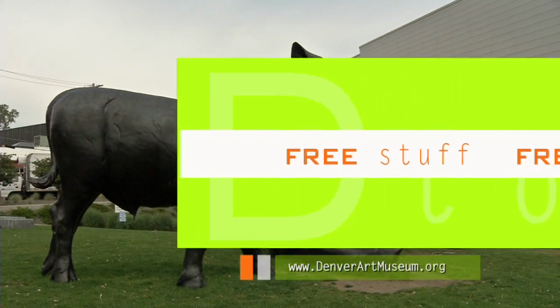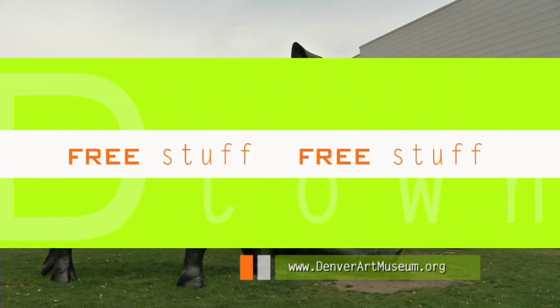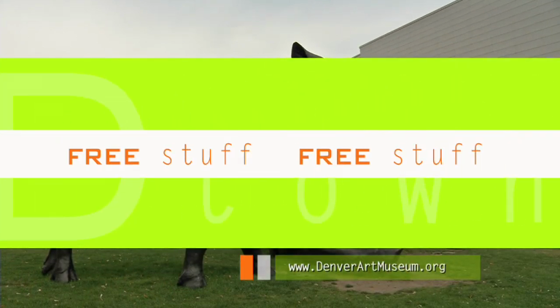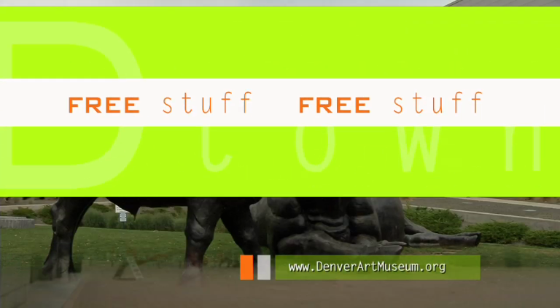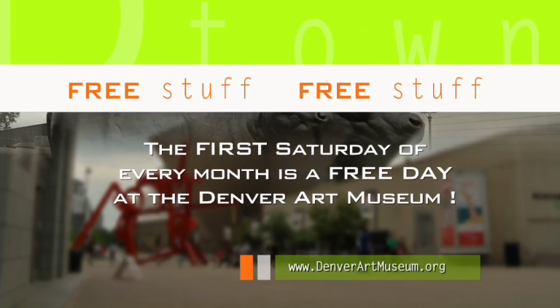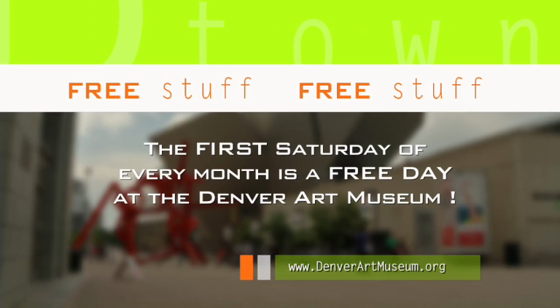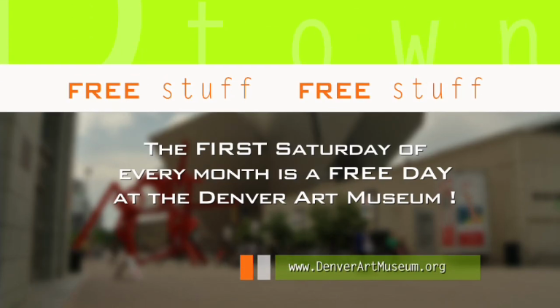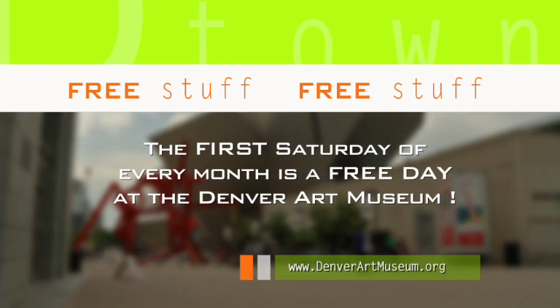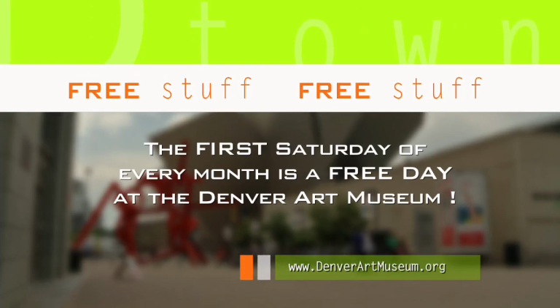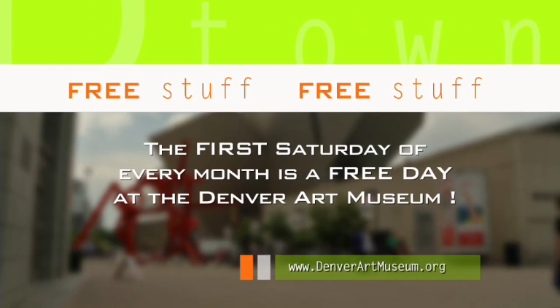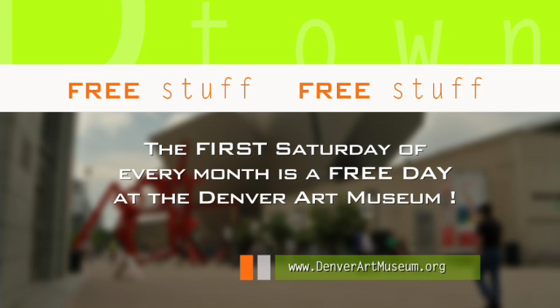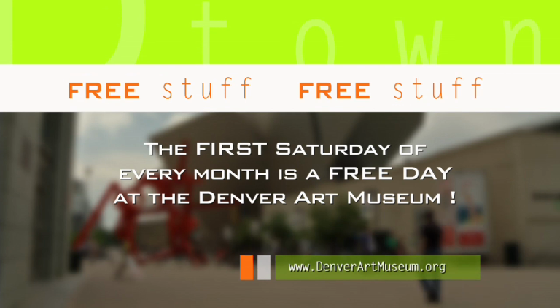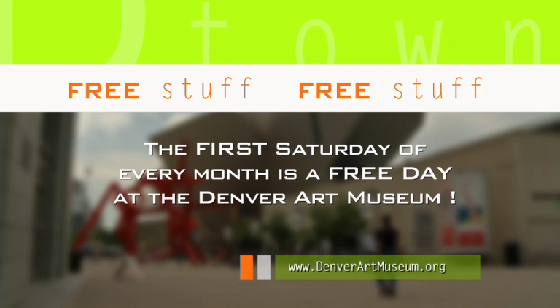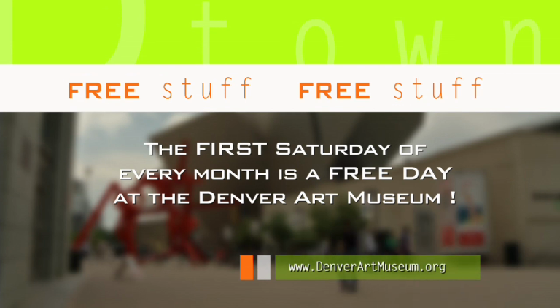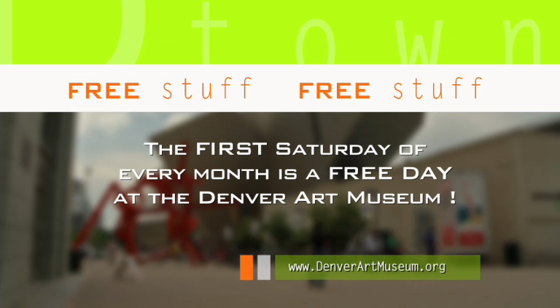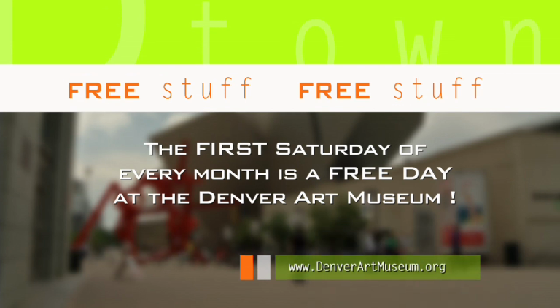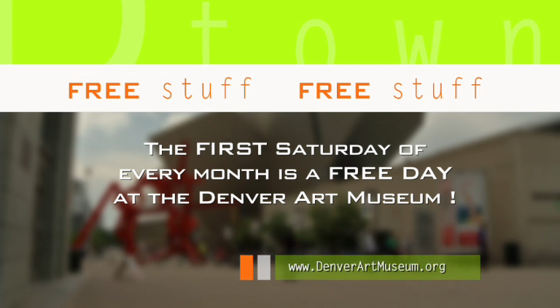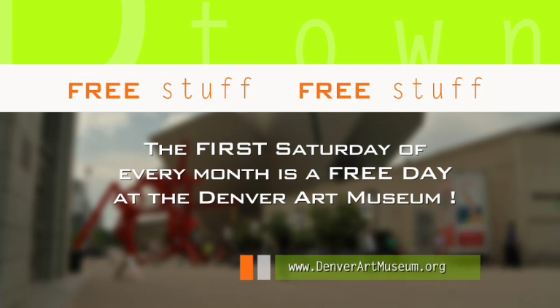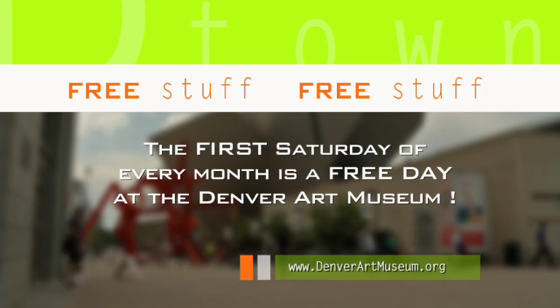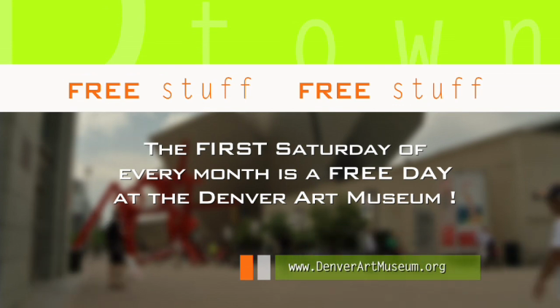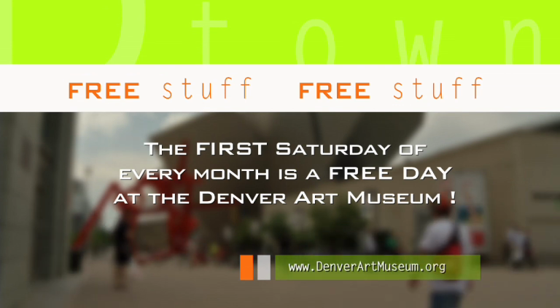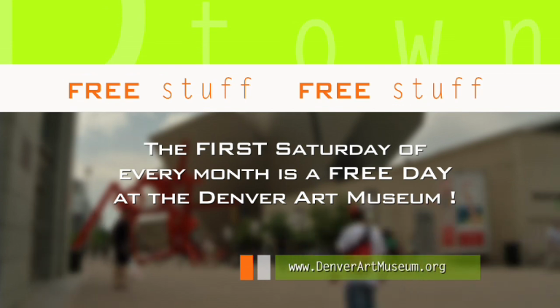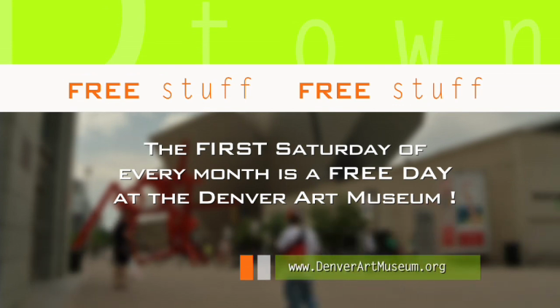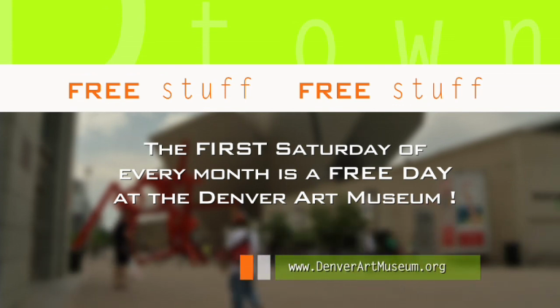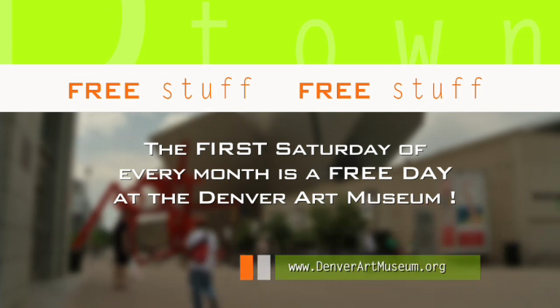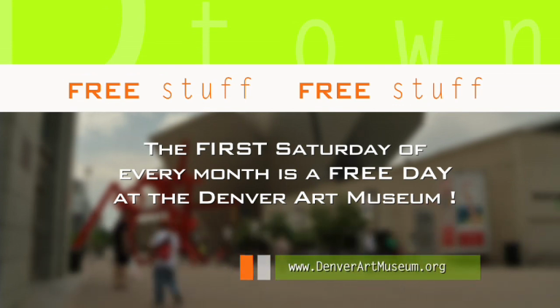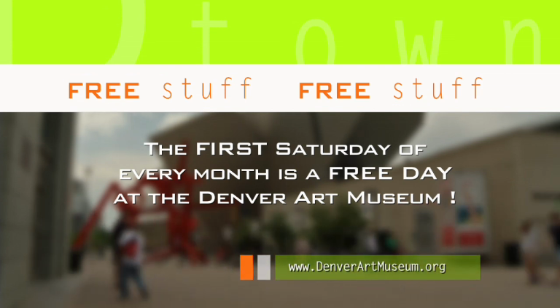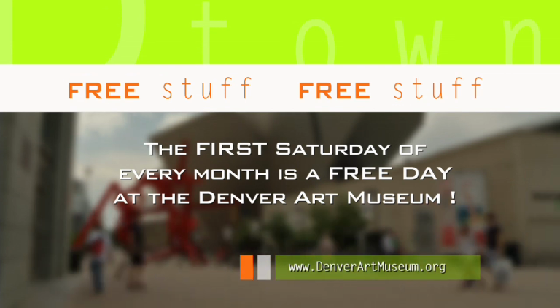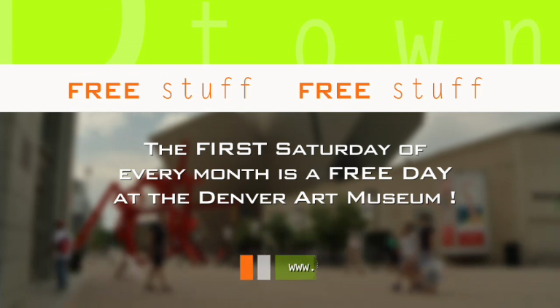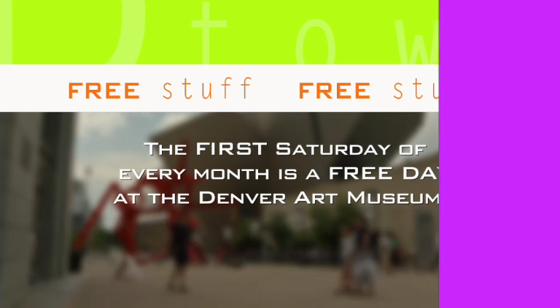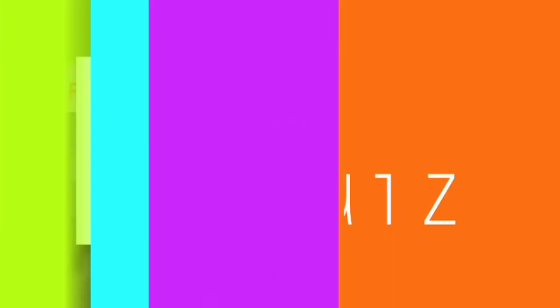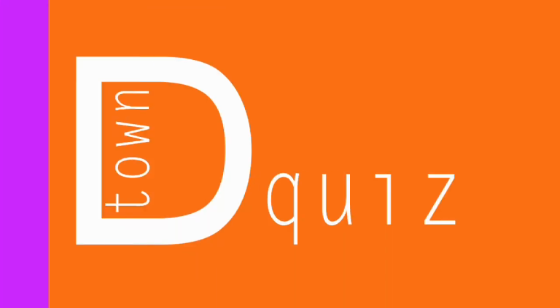Oh hey! Free stuff alert! The first Saturday of every month is a free day at the Denver Art Museum, so take advantage of it.